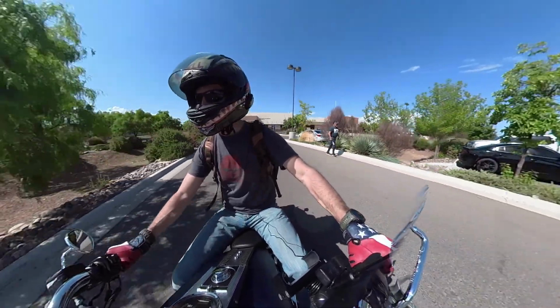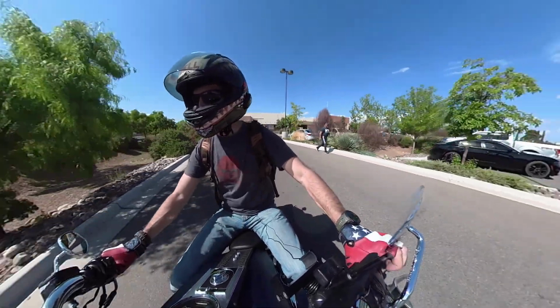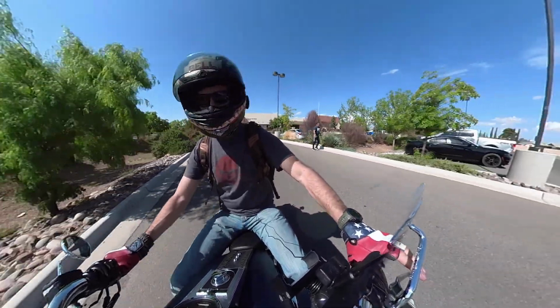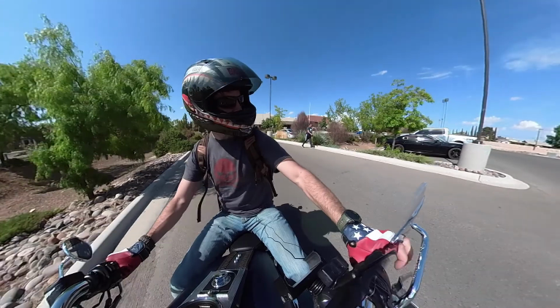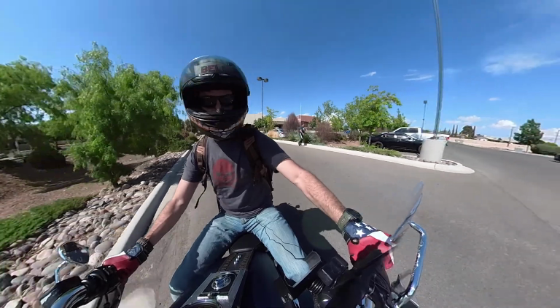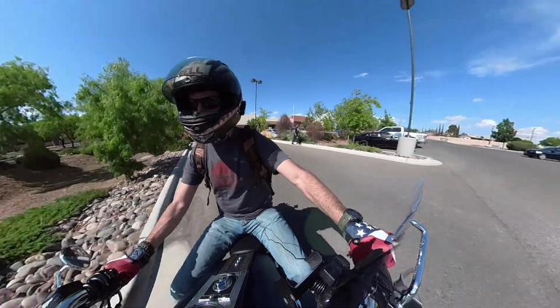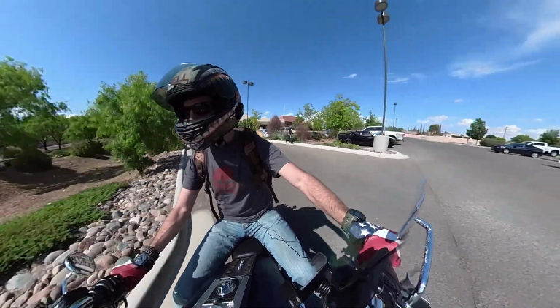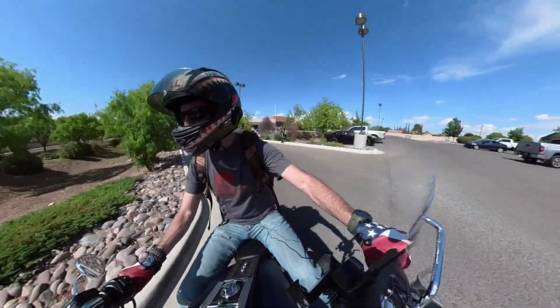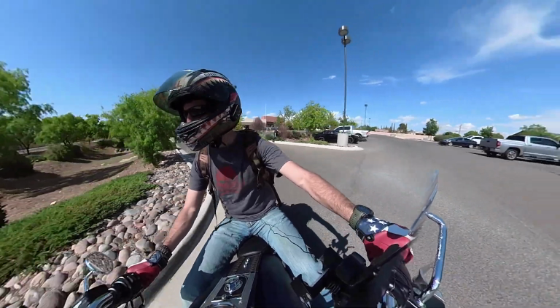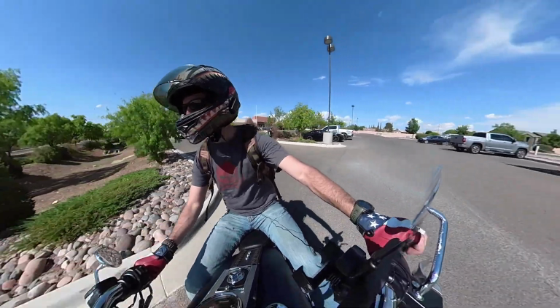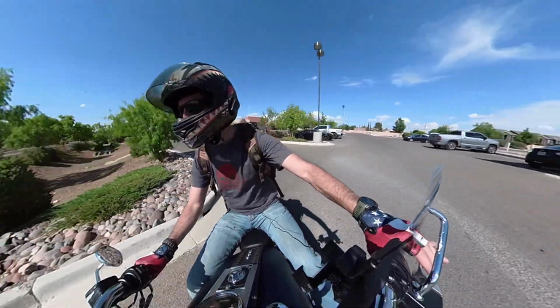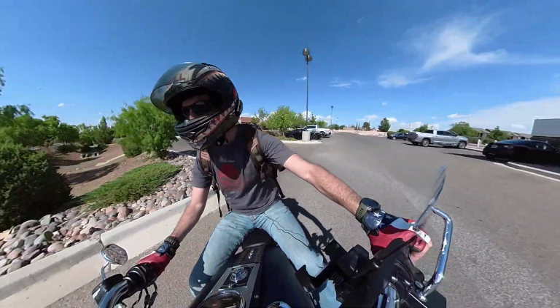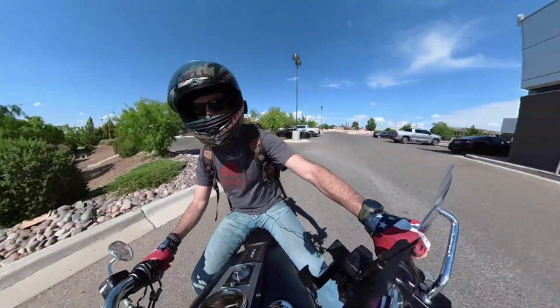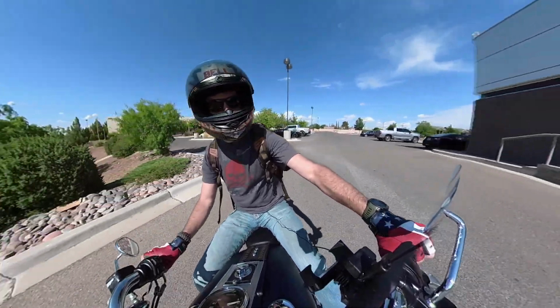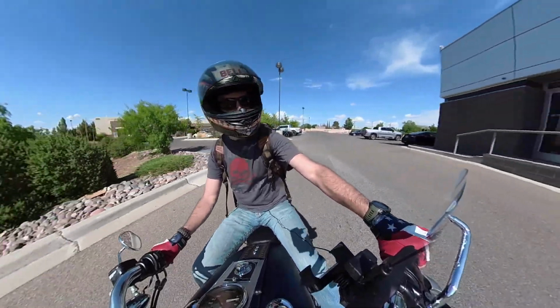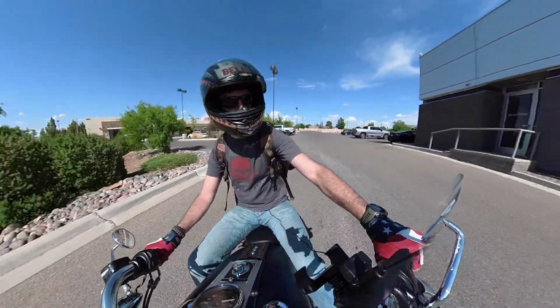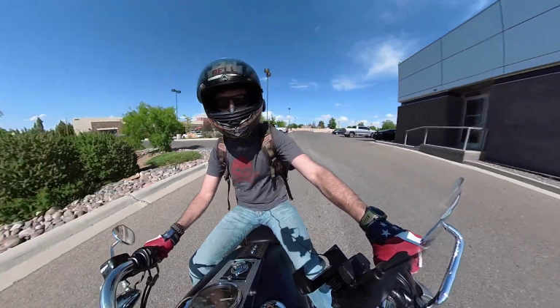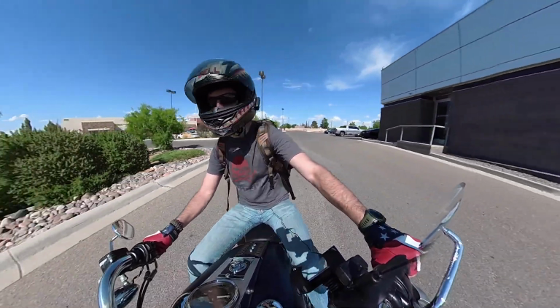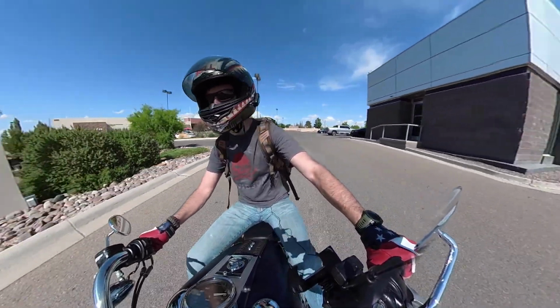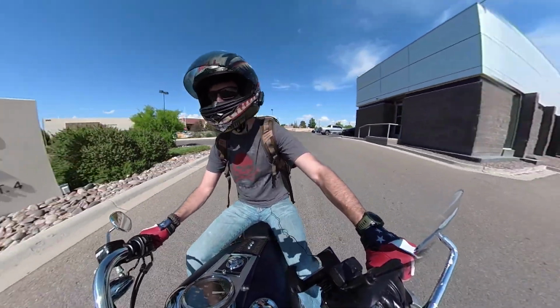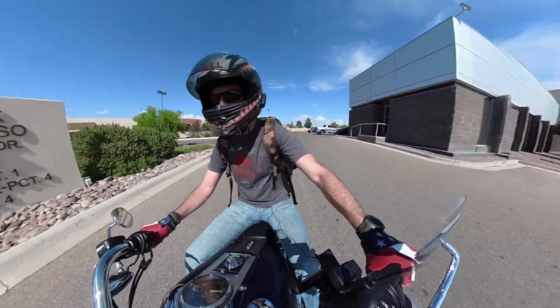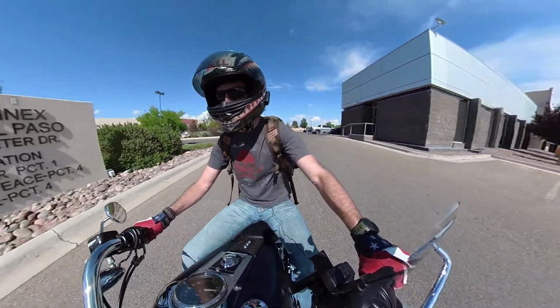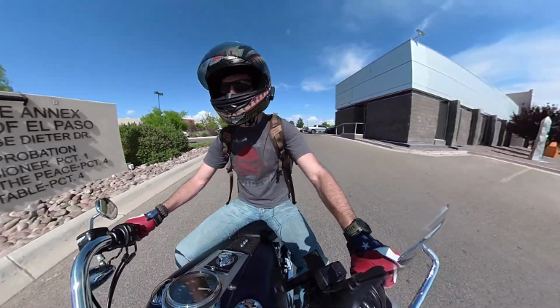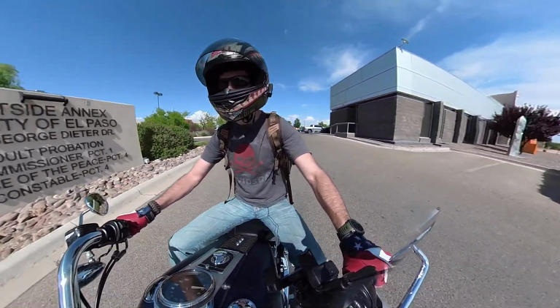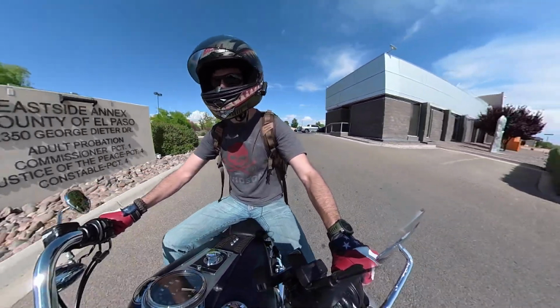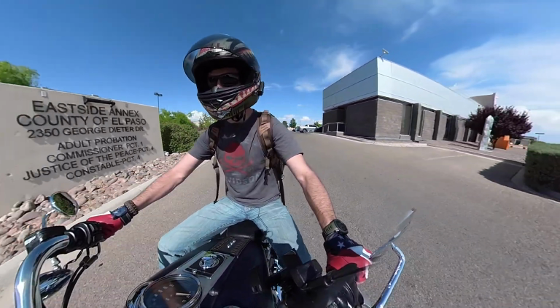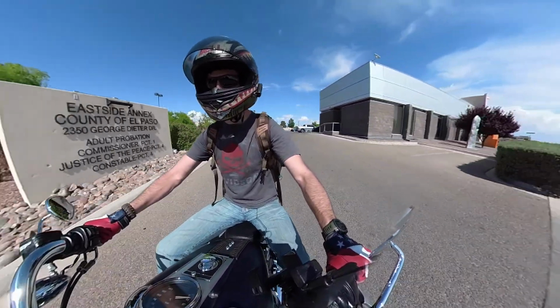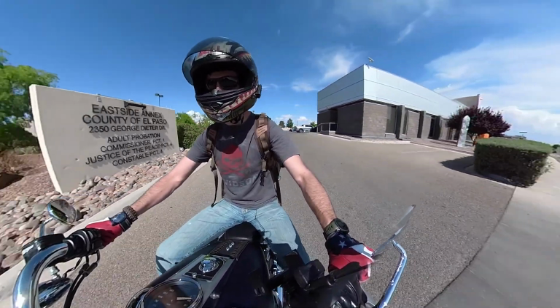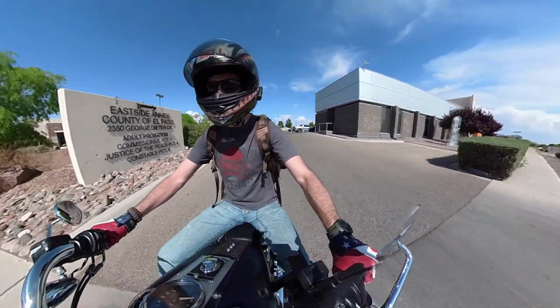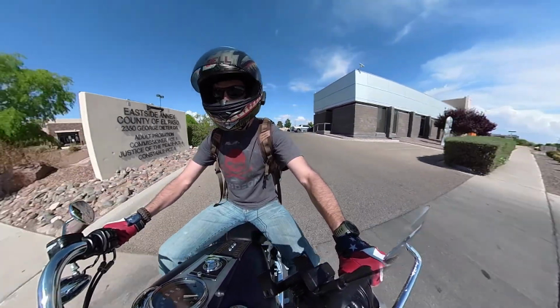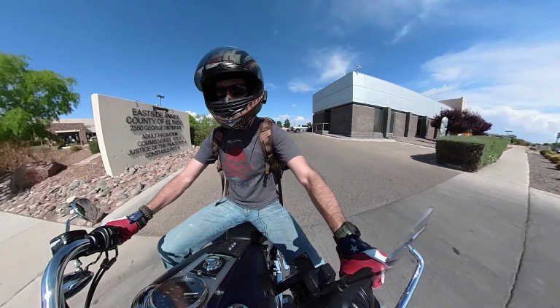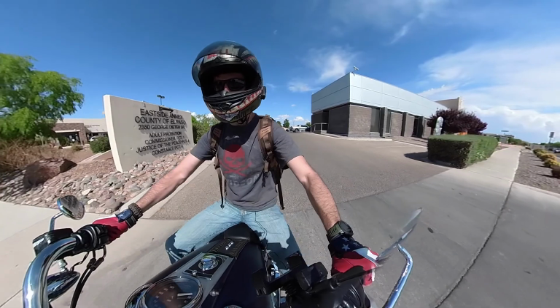Alright, that's another hurdle completed. Registration went through — got the license plate.